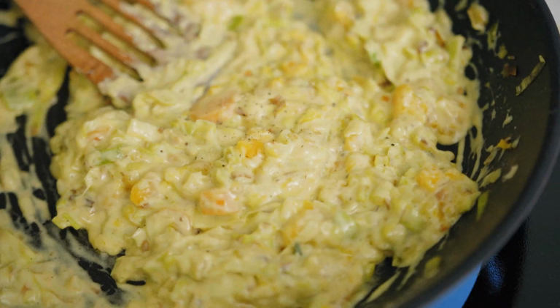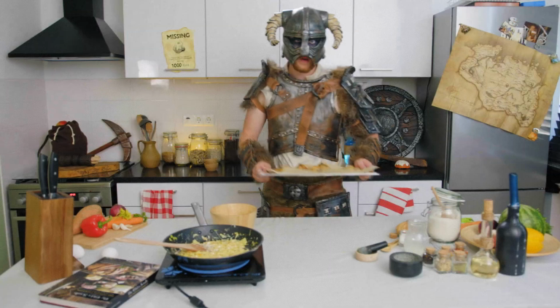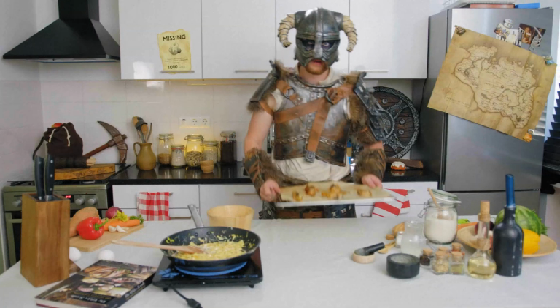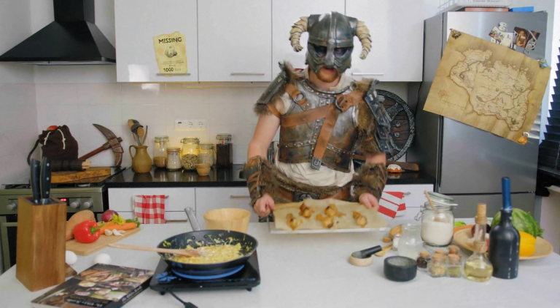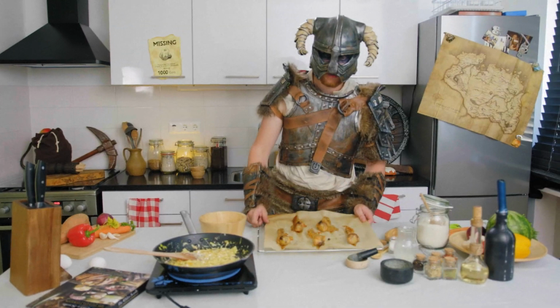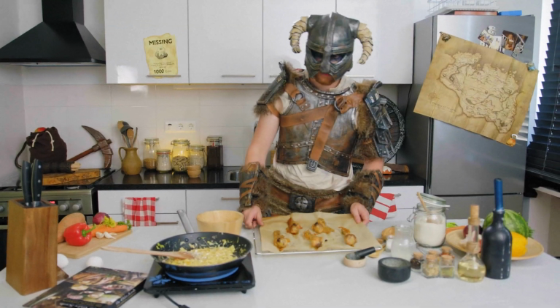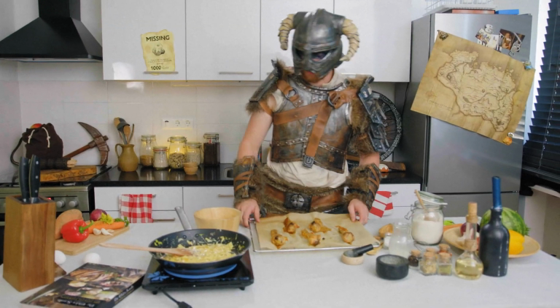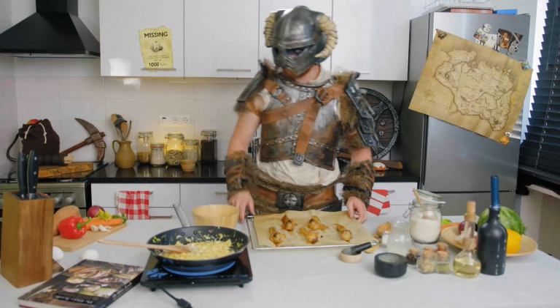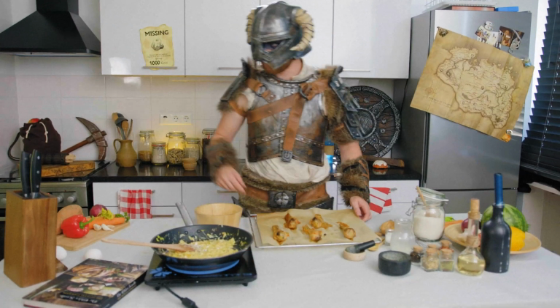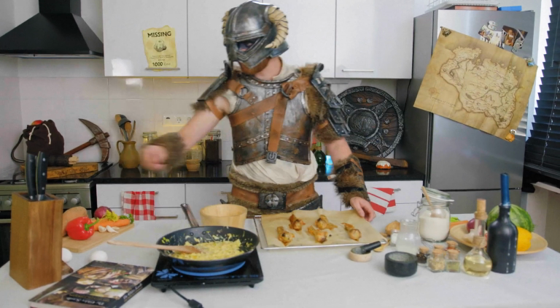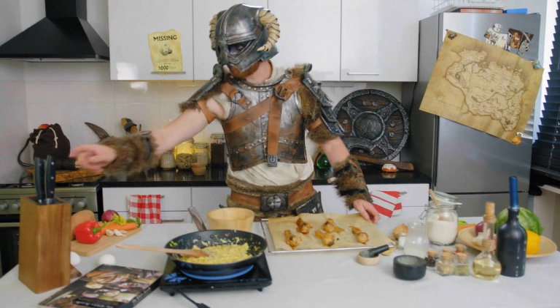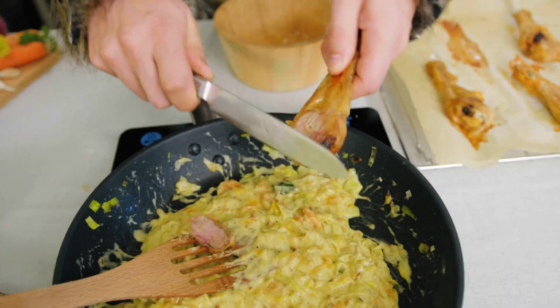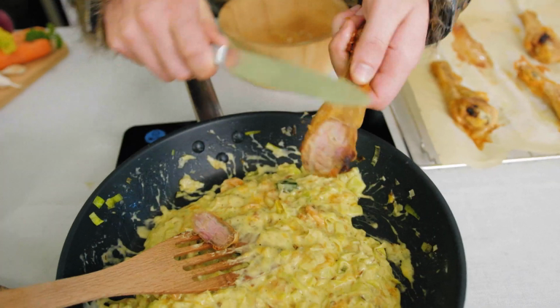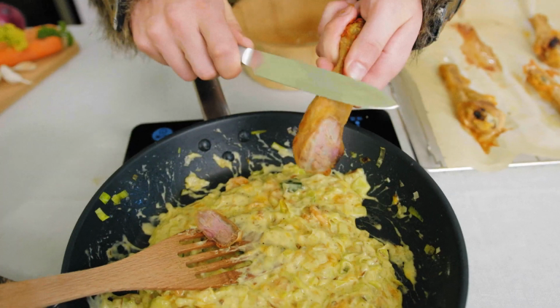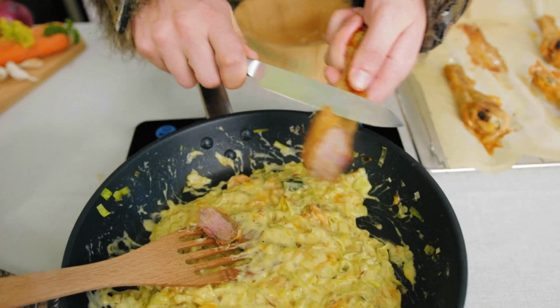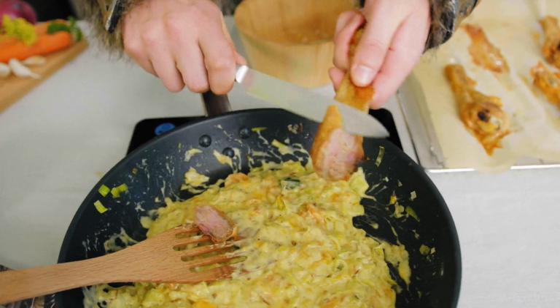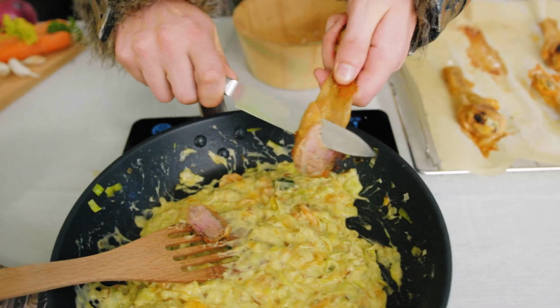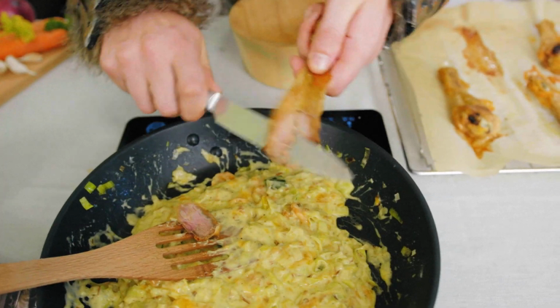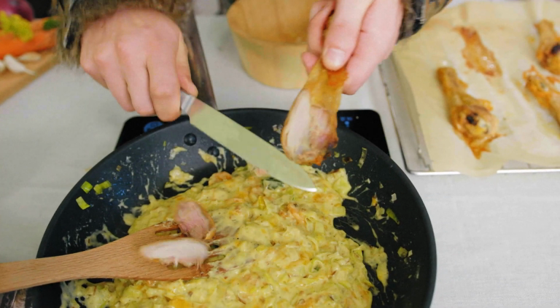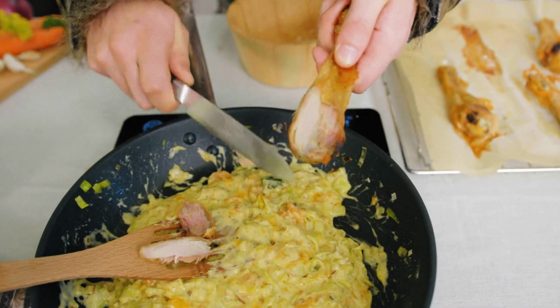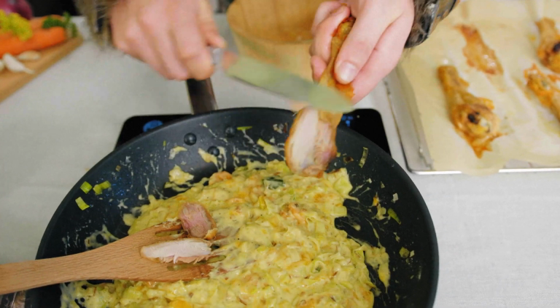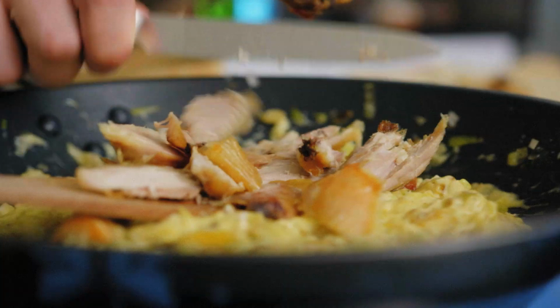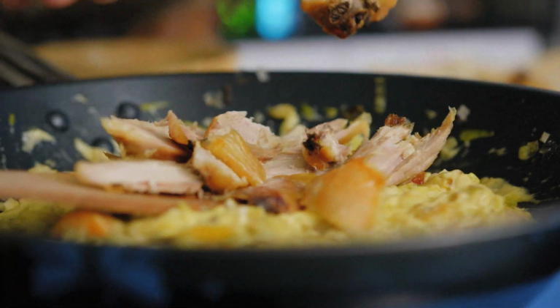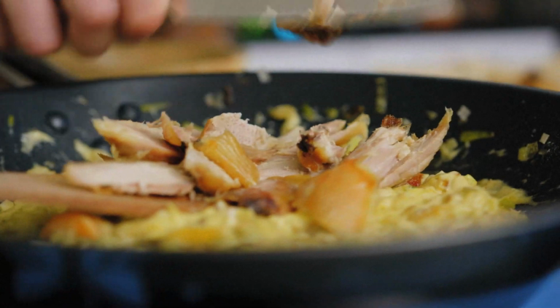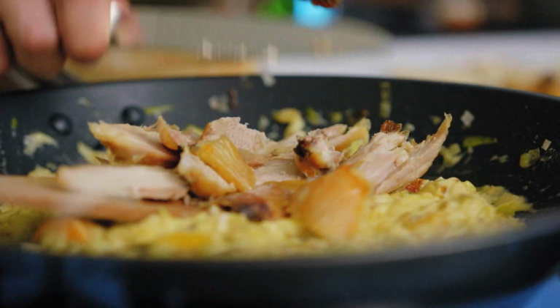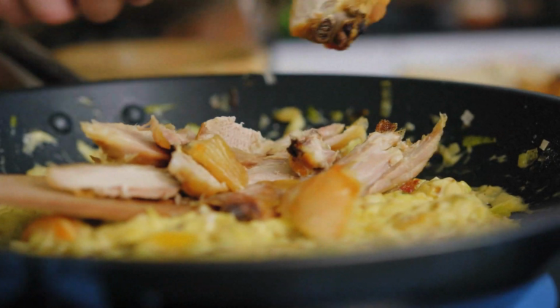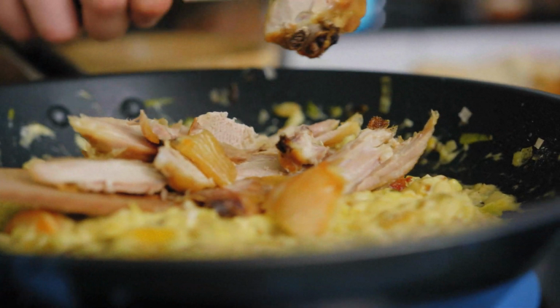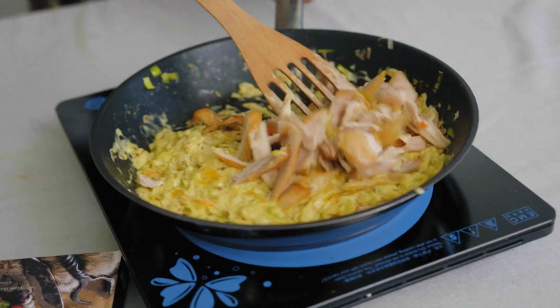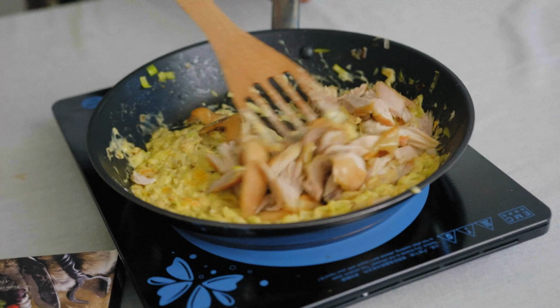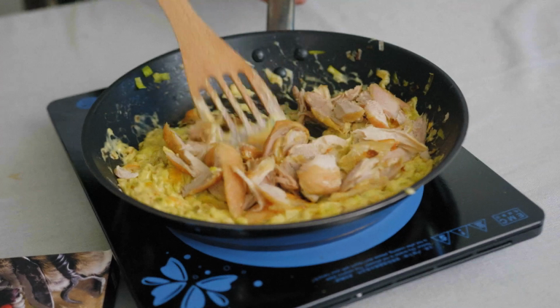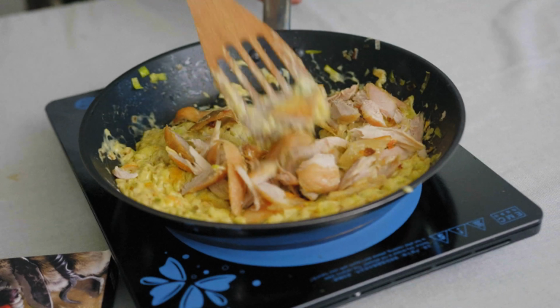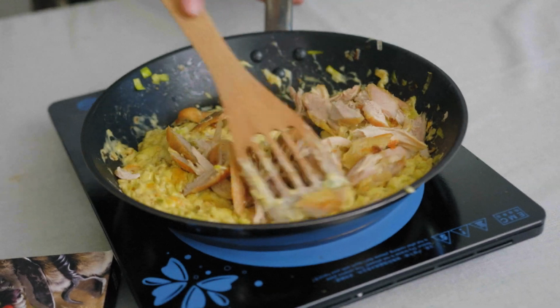So when your chicken is done, you're going to take them off the bone and add them to your mixture. Mix it all together.